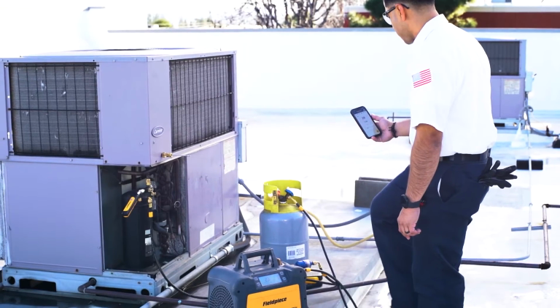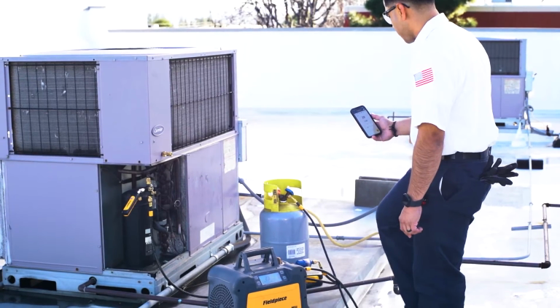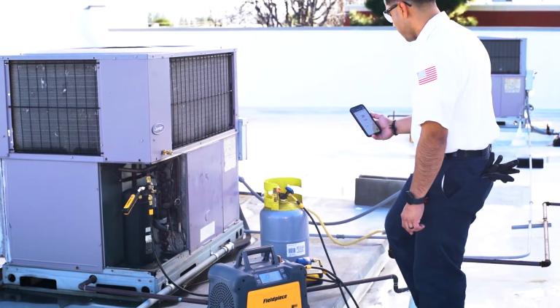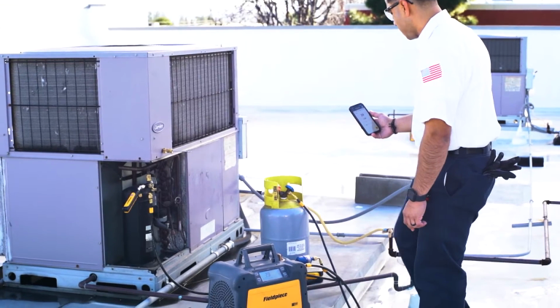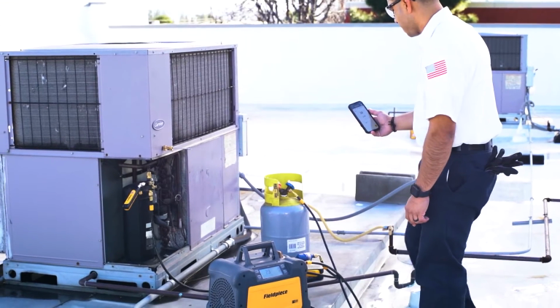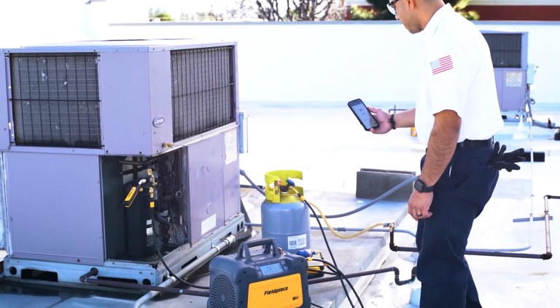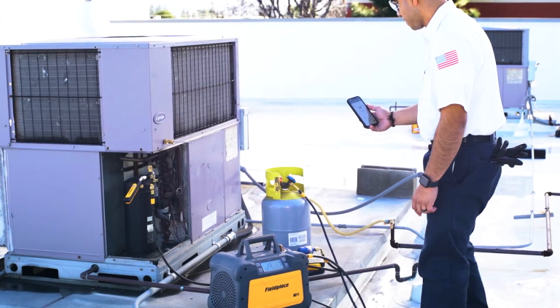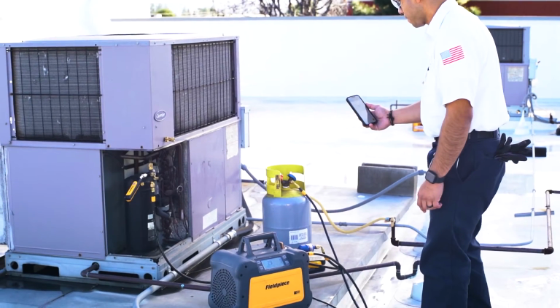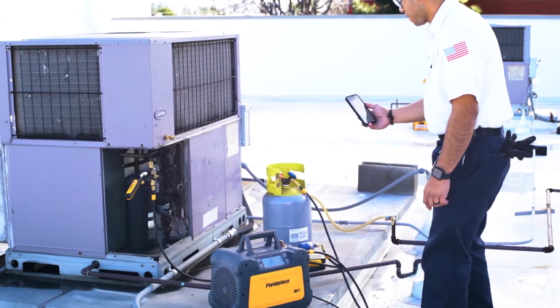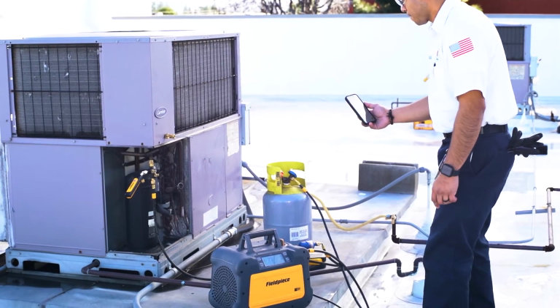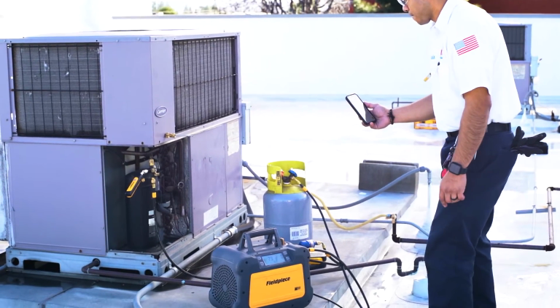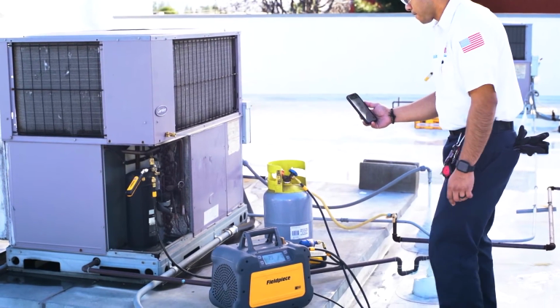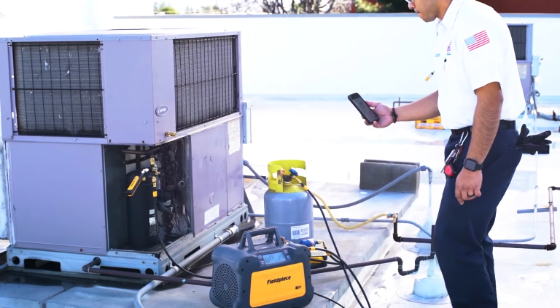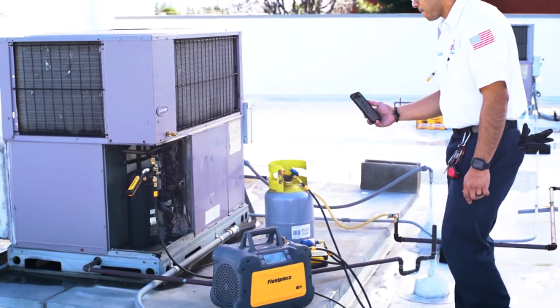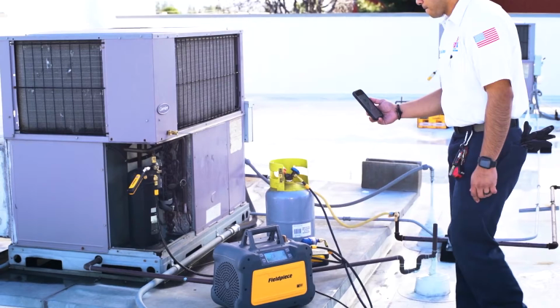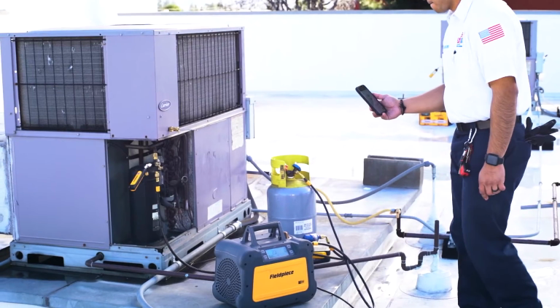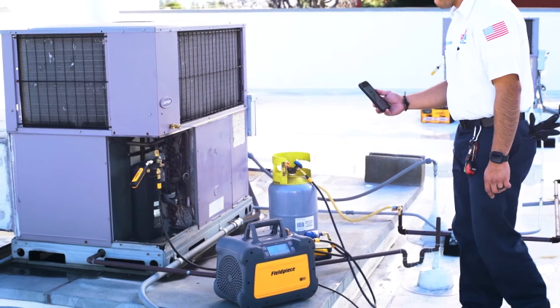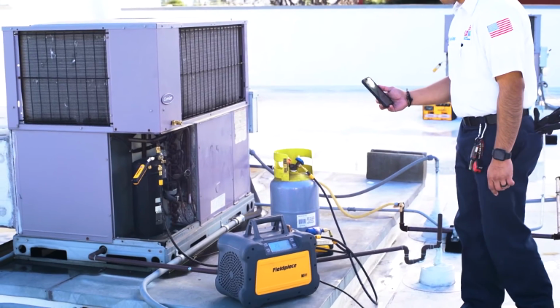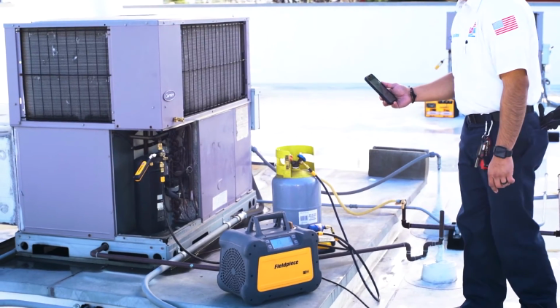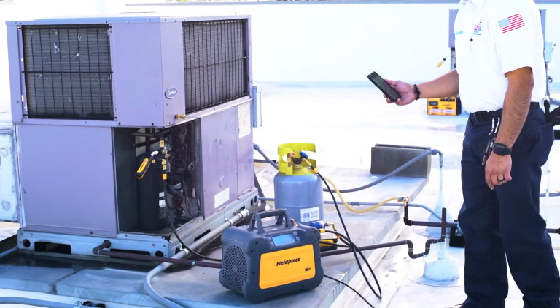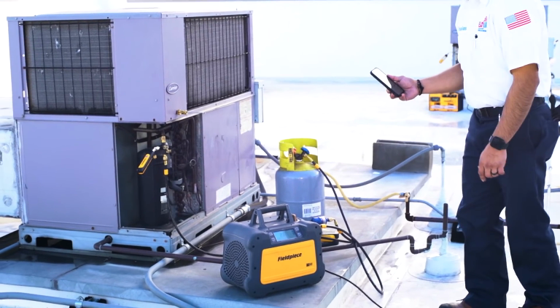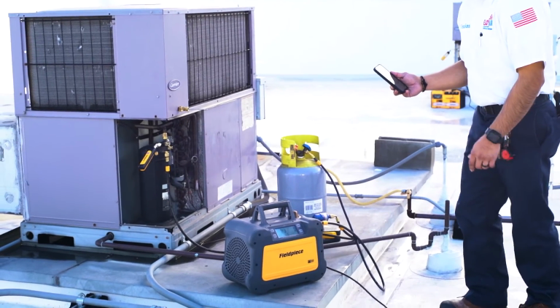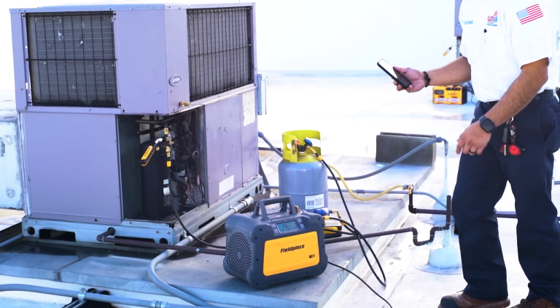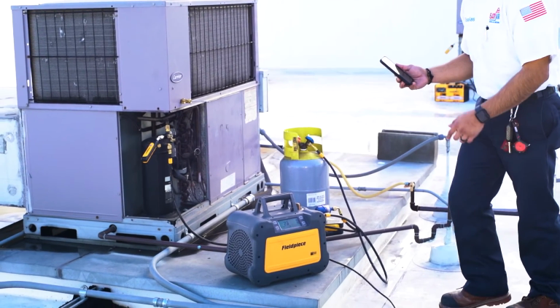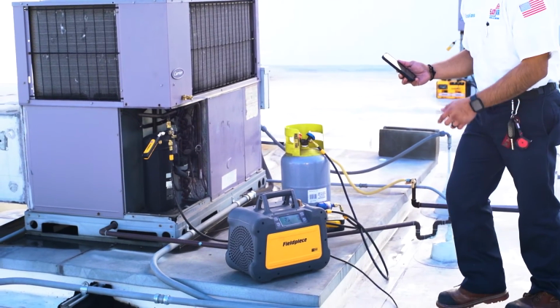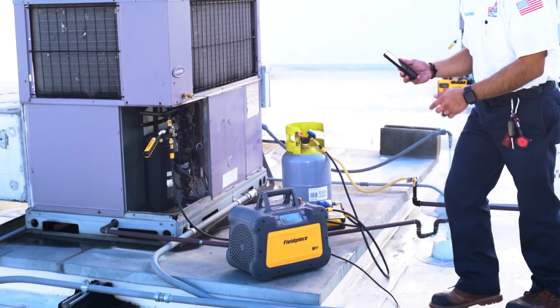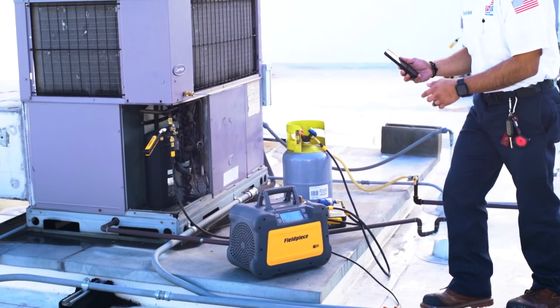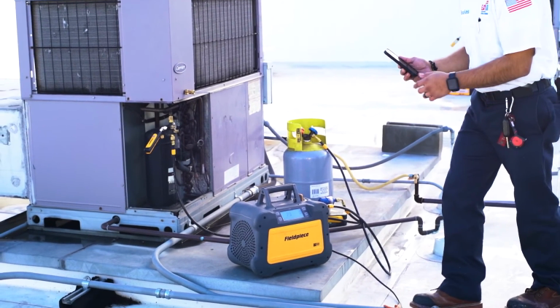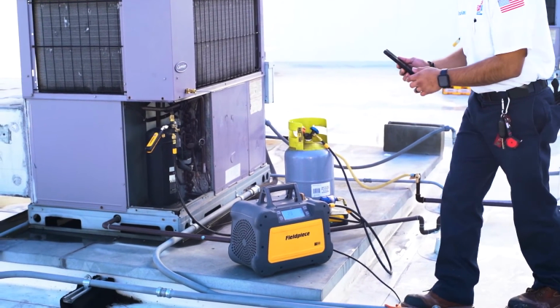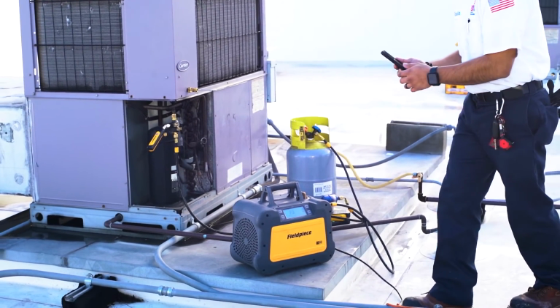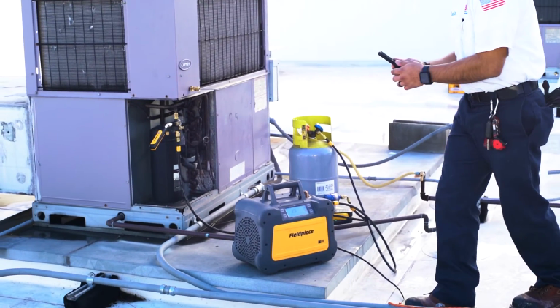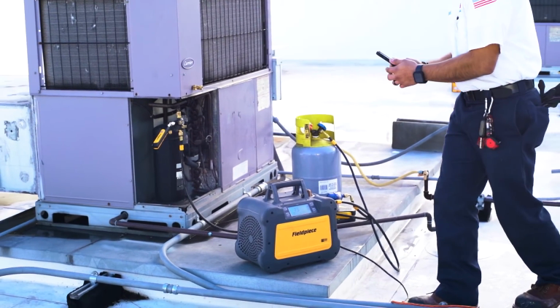The A2L compatible MR45 helps you comply with environmental standards using proper refrigerant recovery and still get the job done easier, faster, and better.